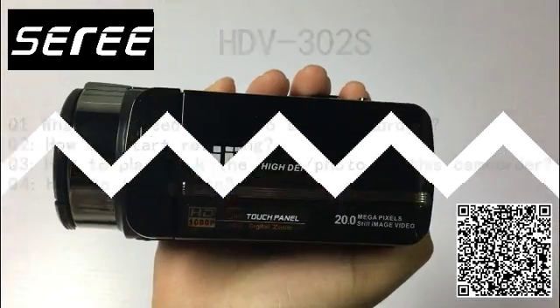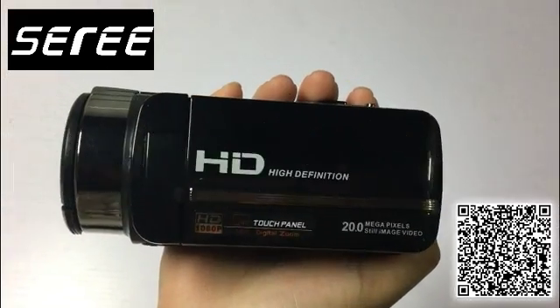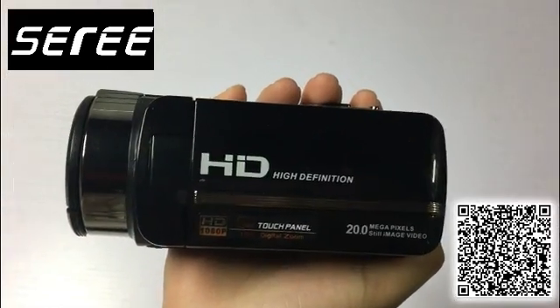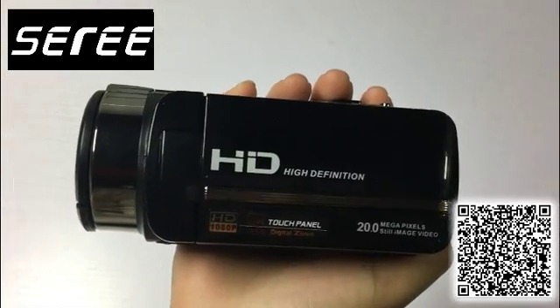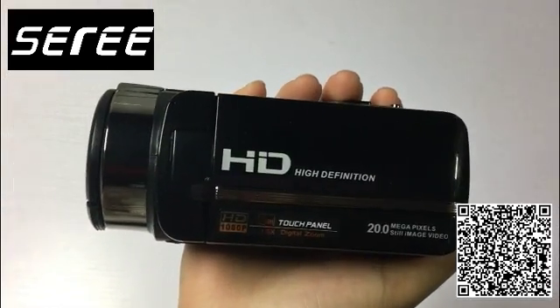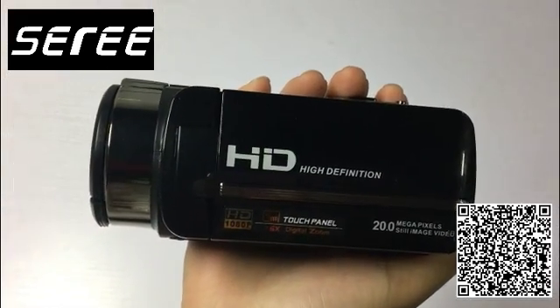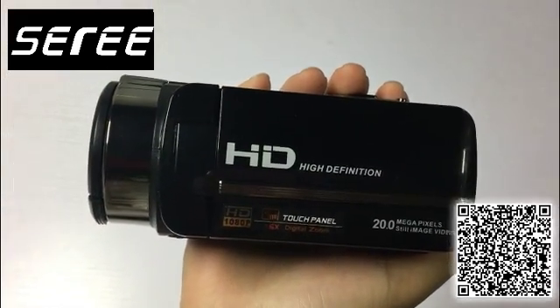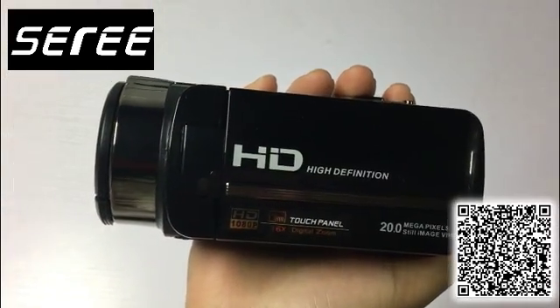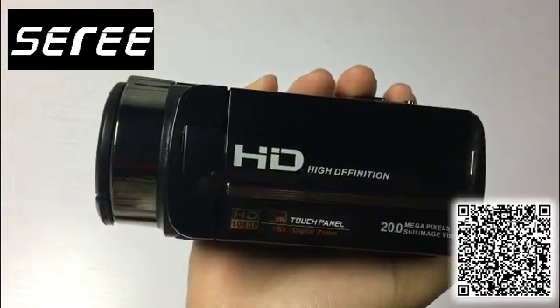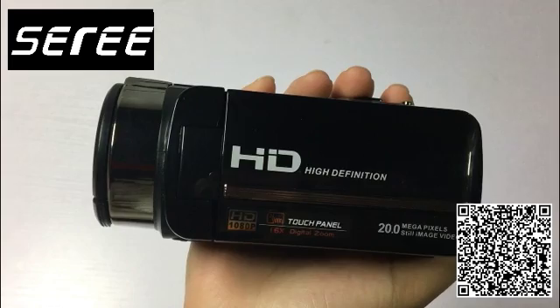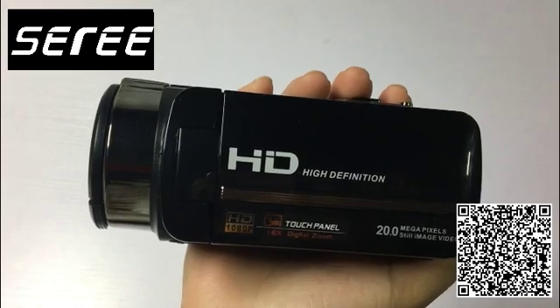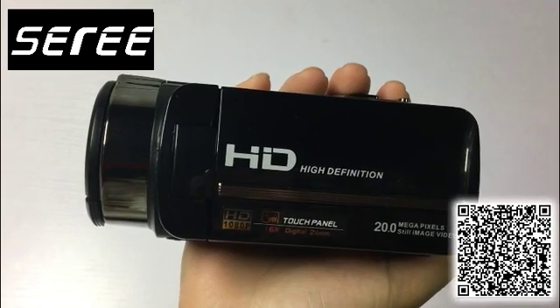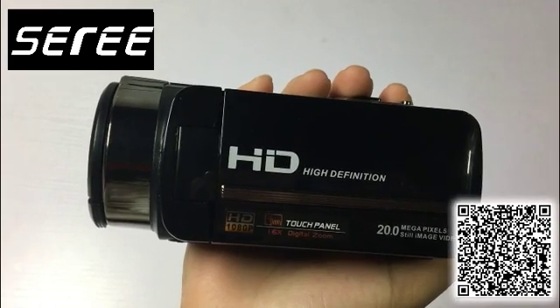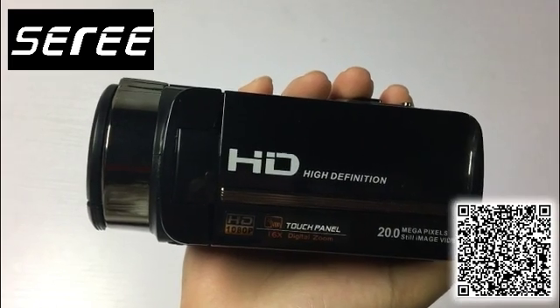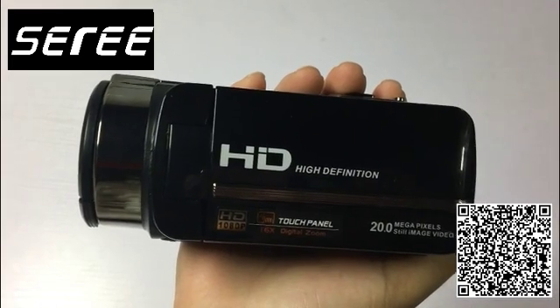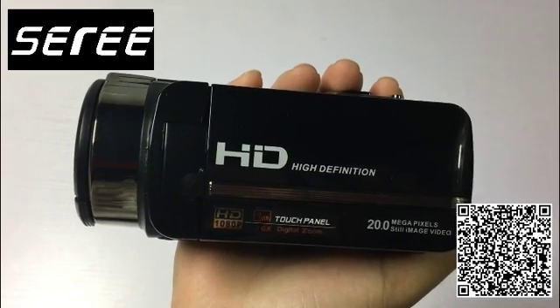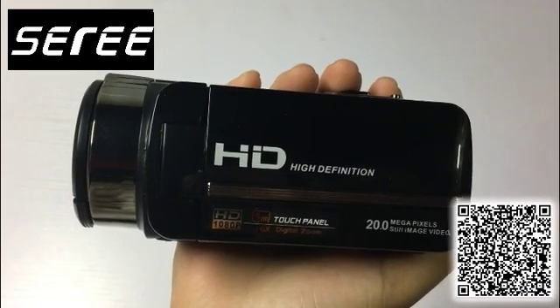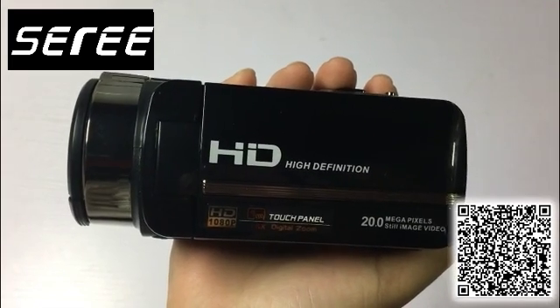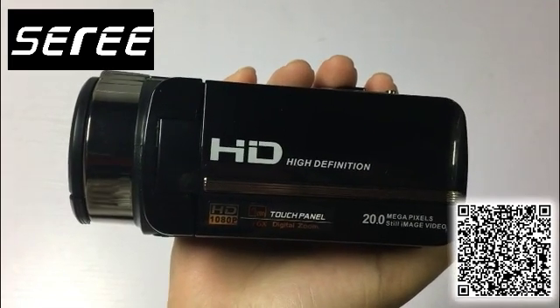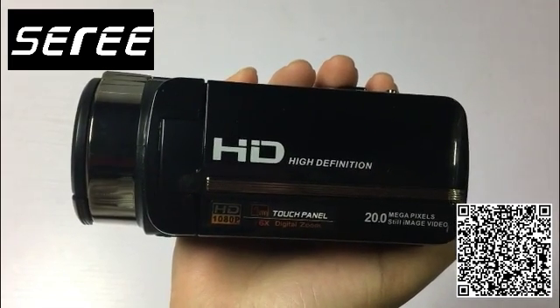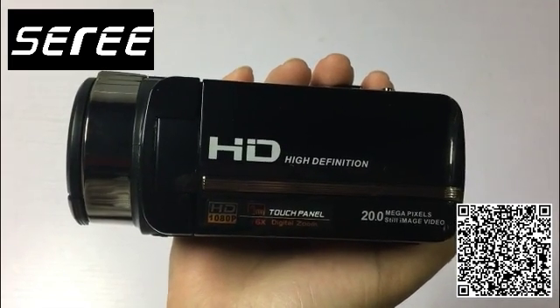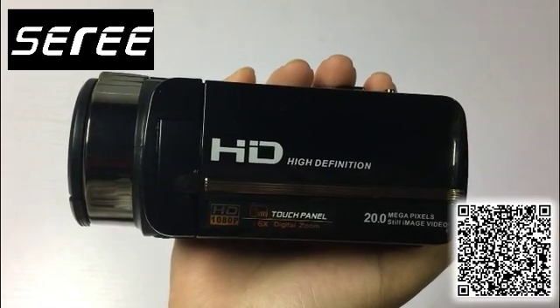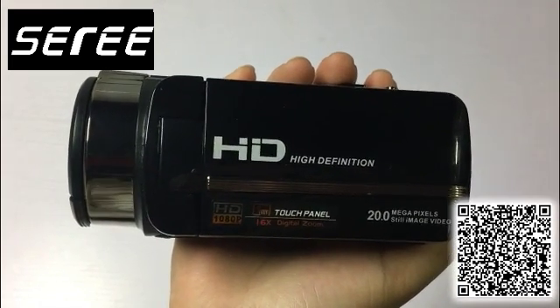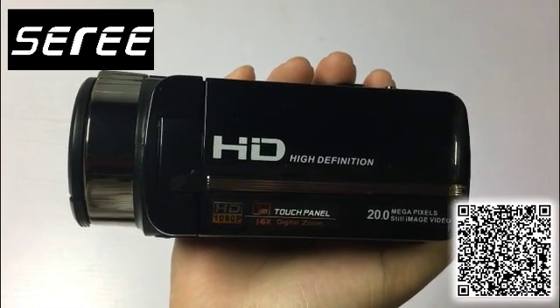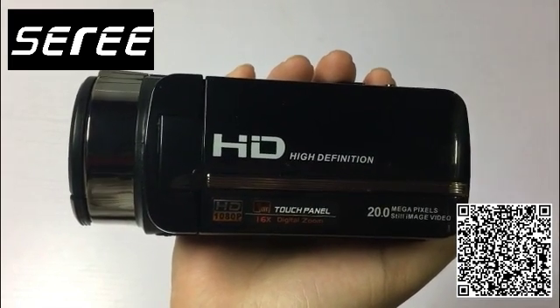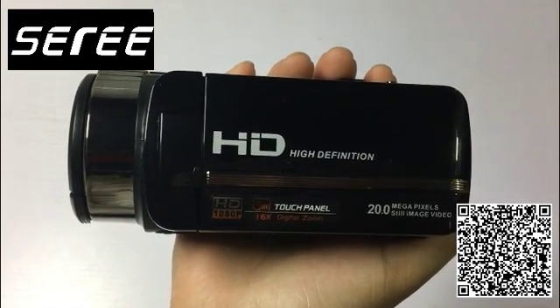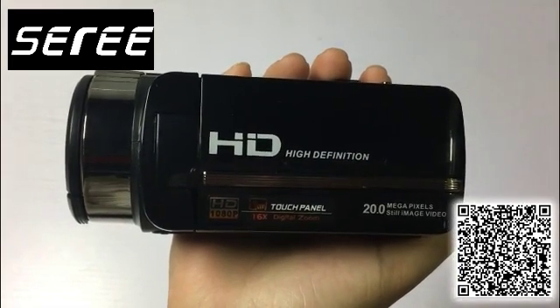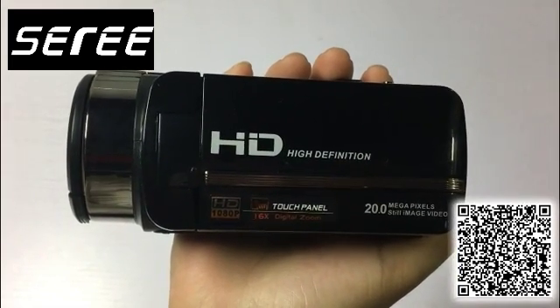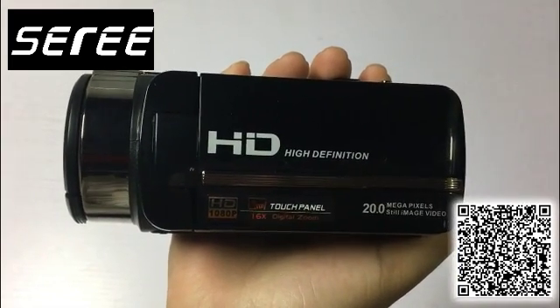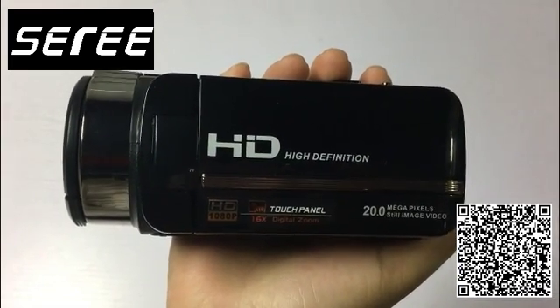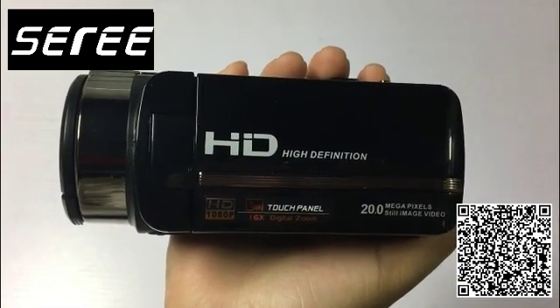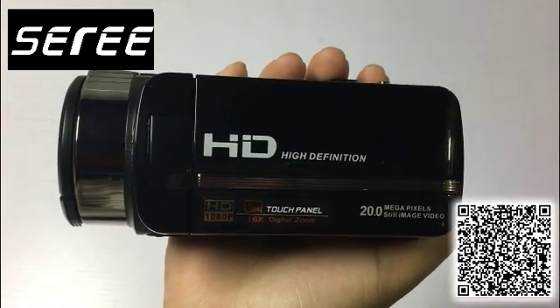Before using it, you should insert the battery and SD card correctly.